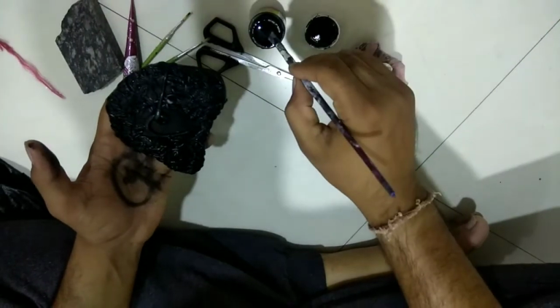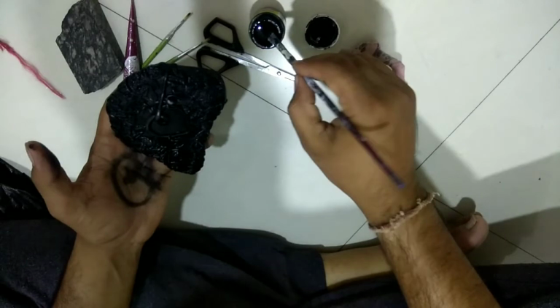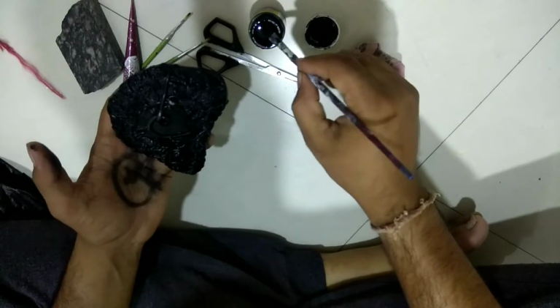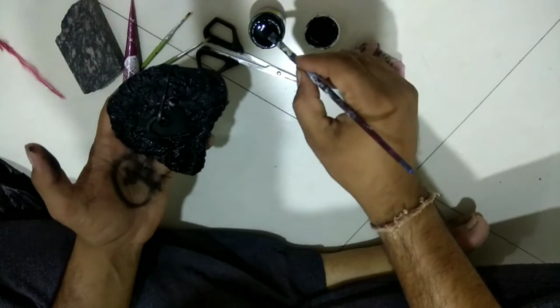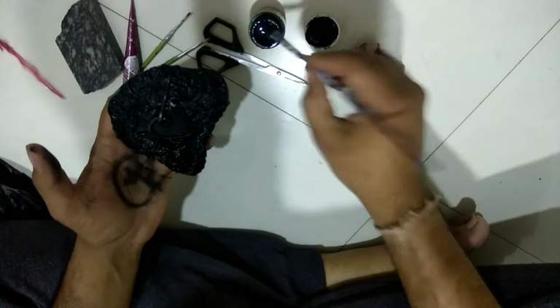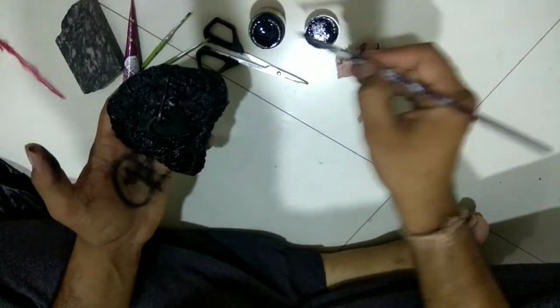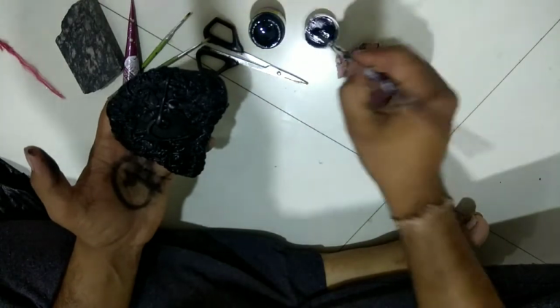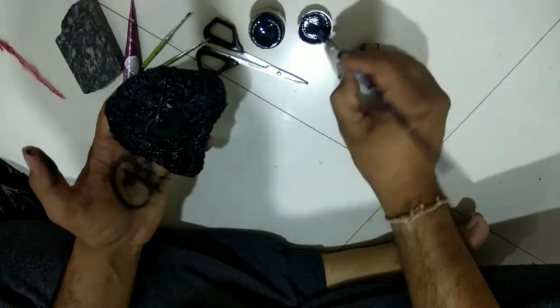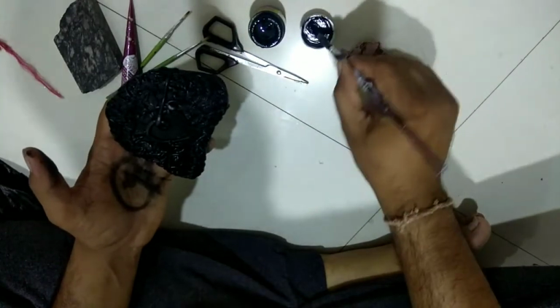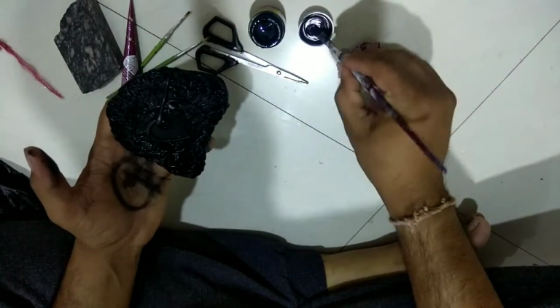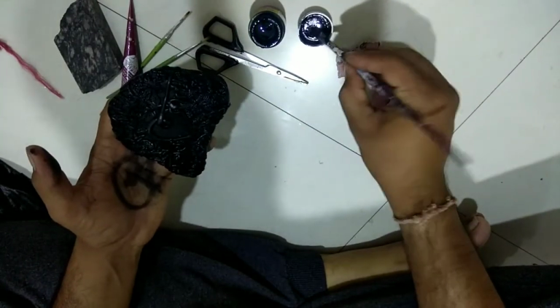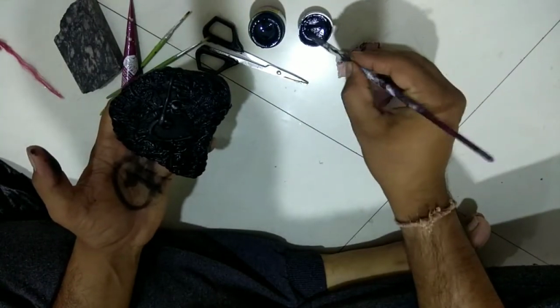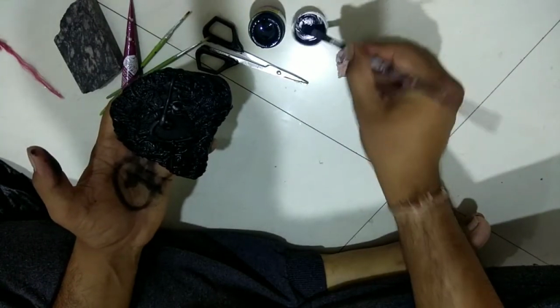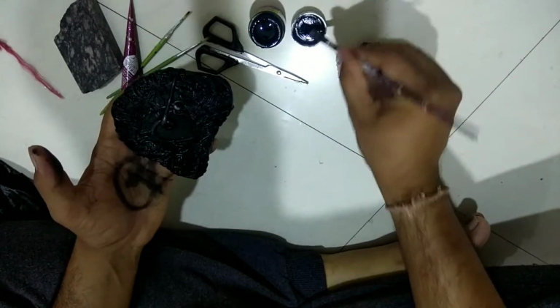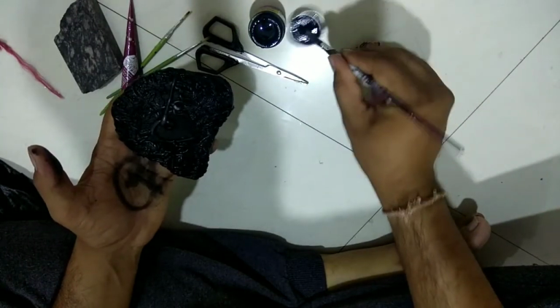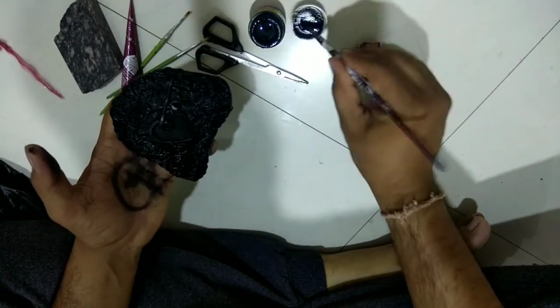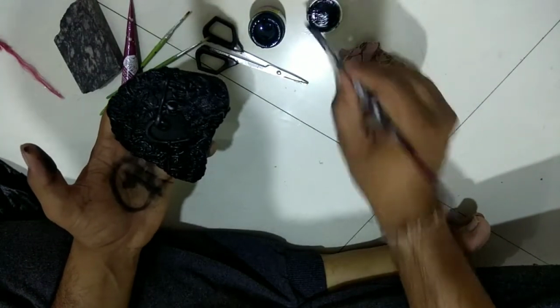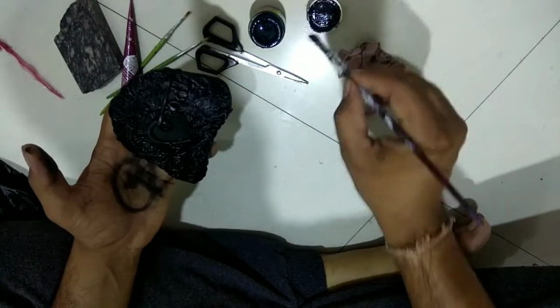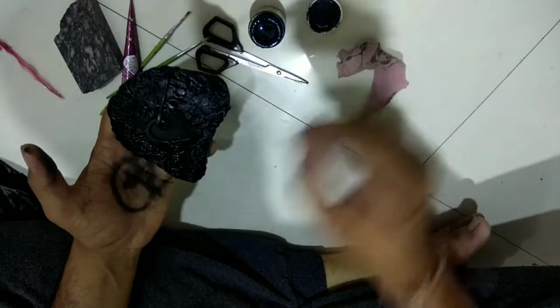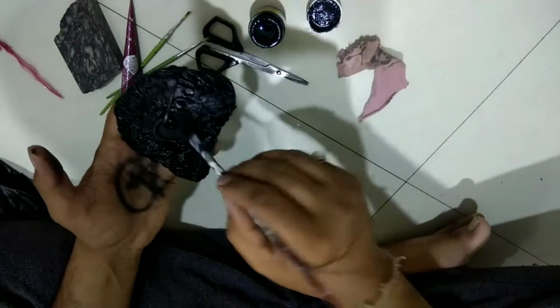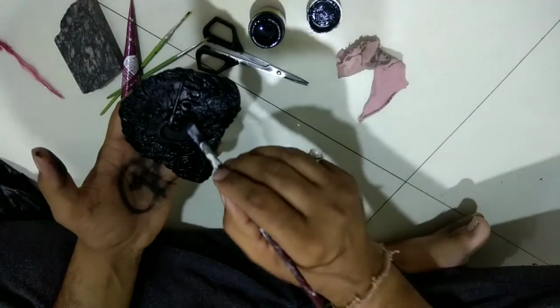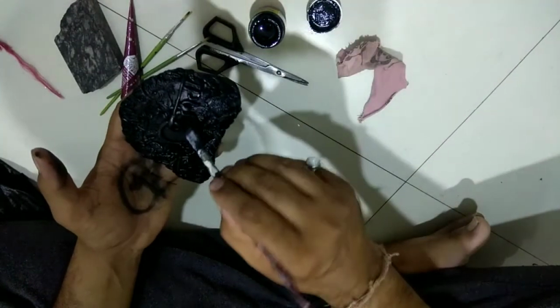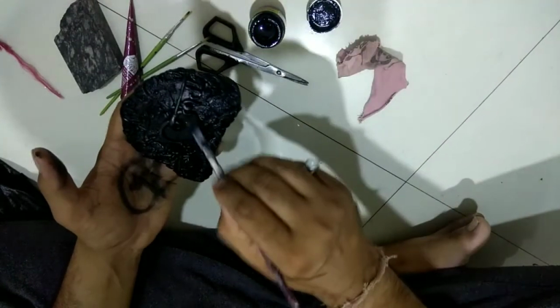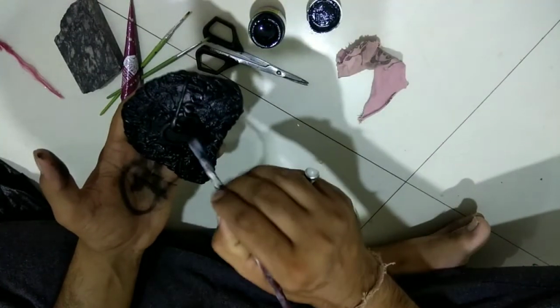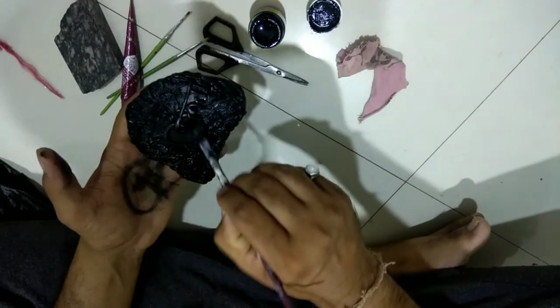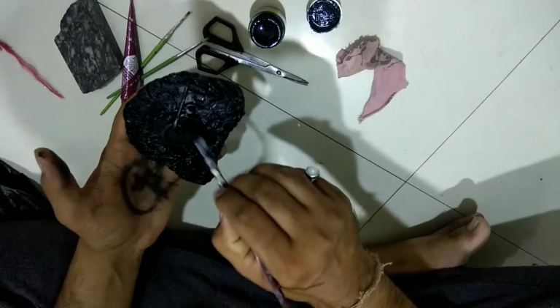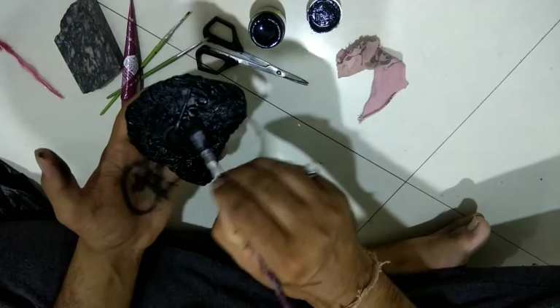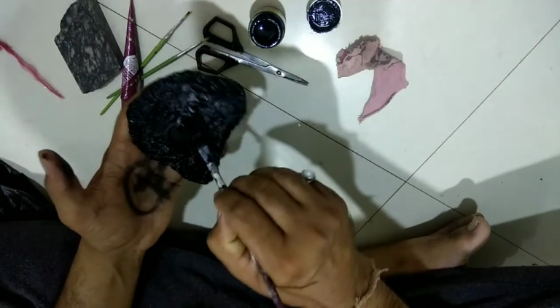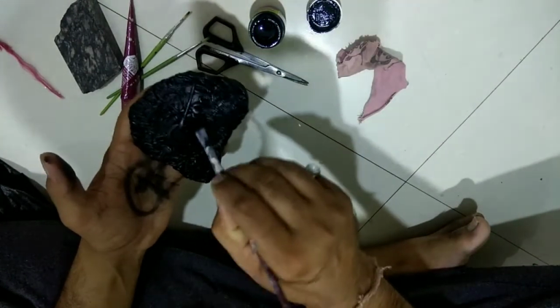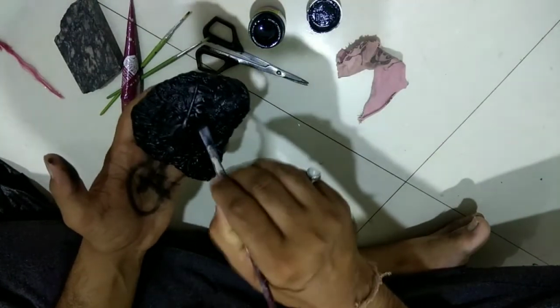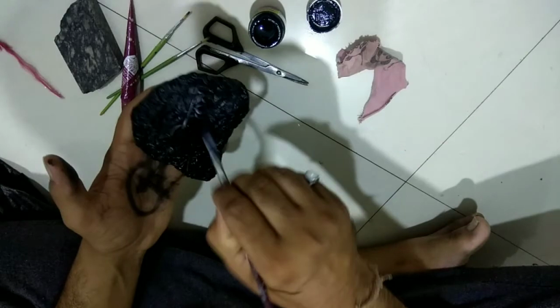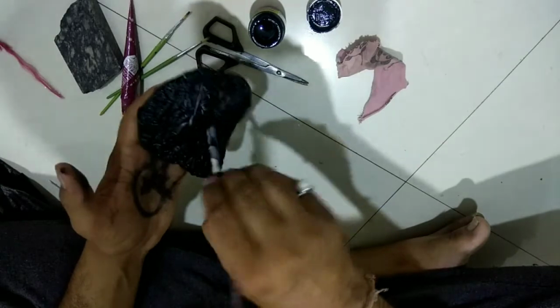Here, we have taken black color as a base color. Paint it properly onto the sculpture and let it dry.